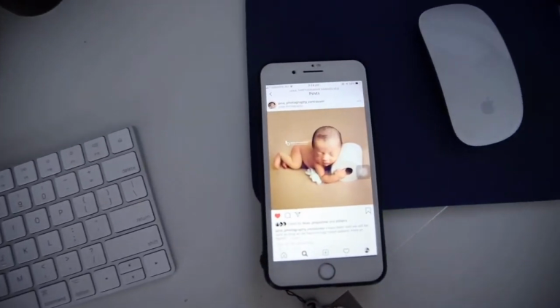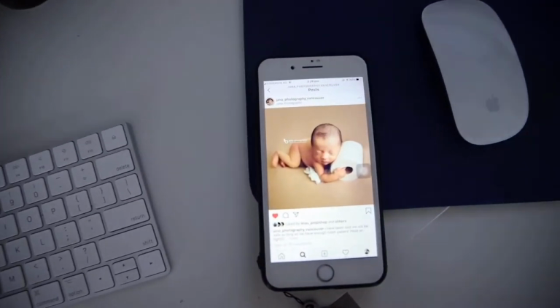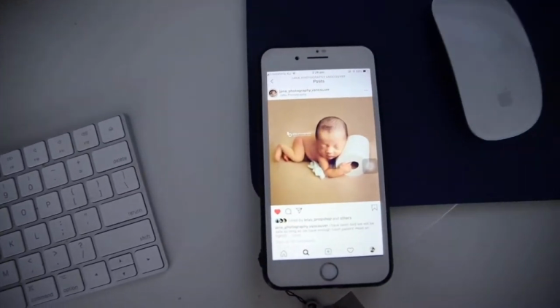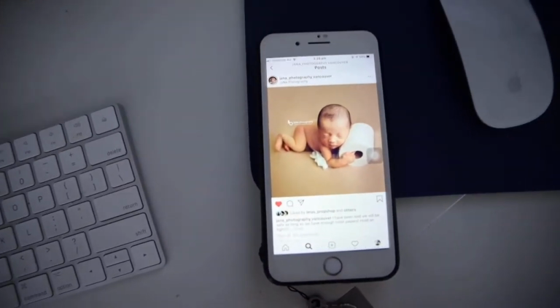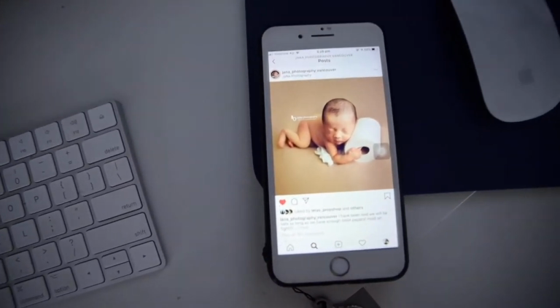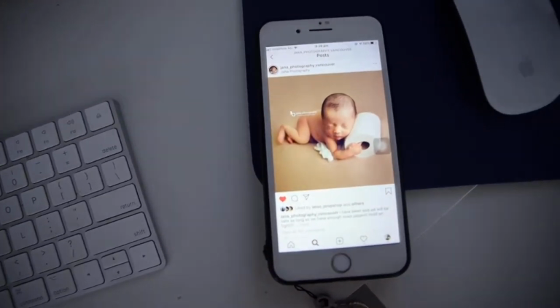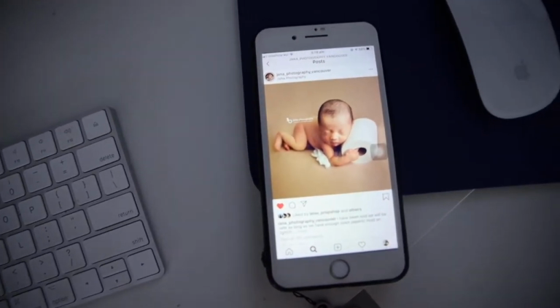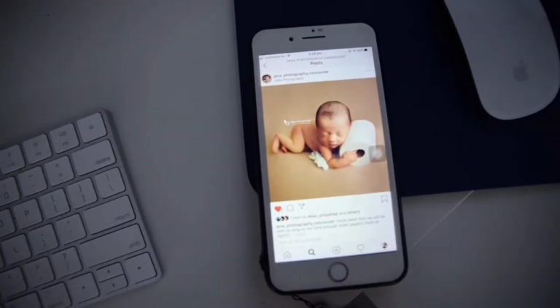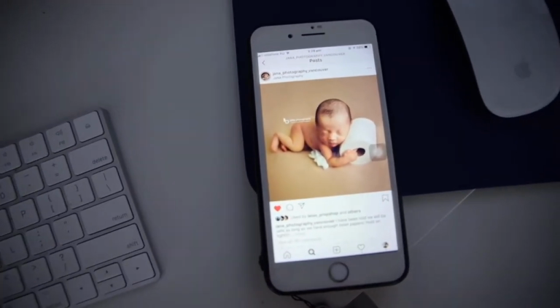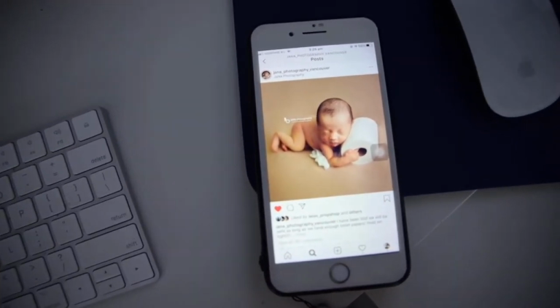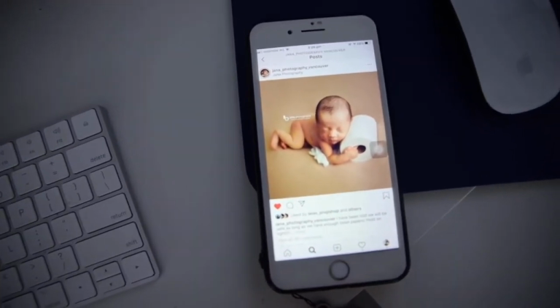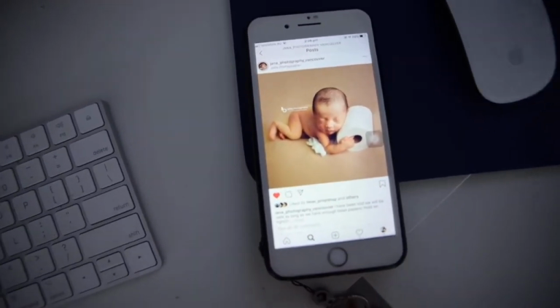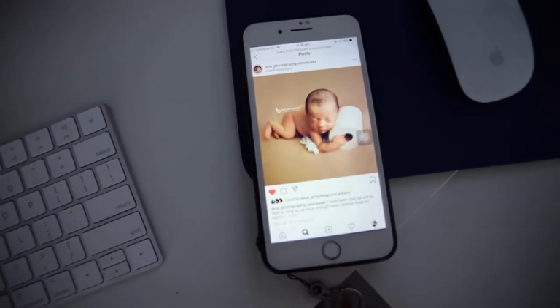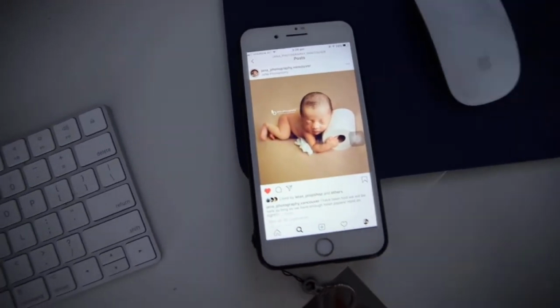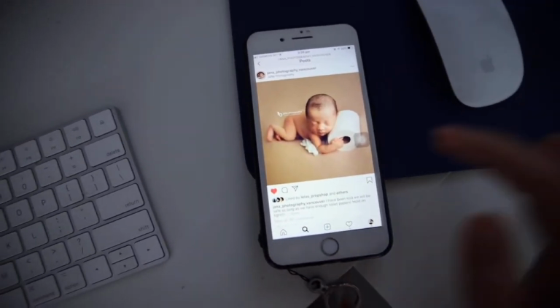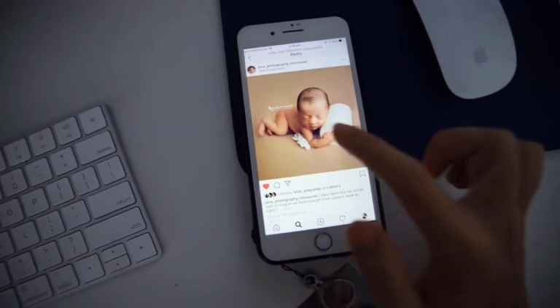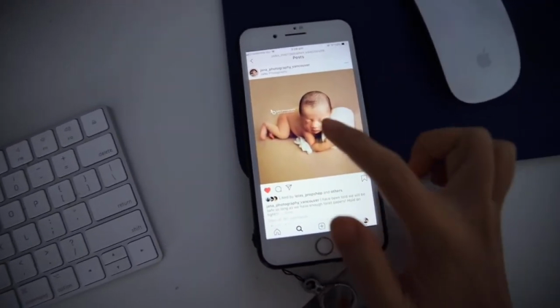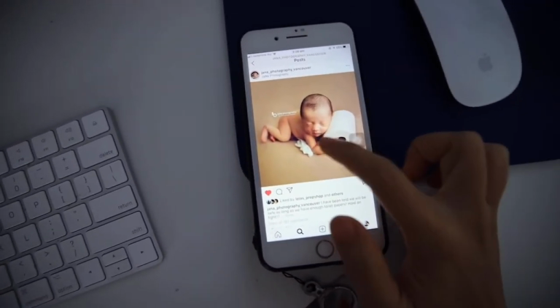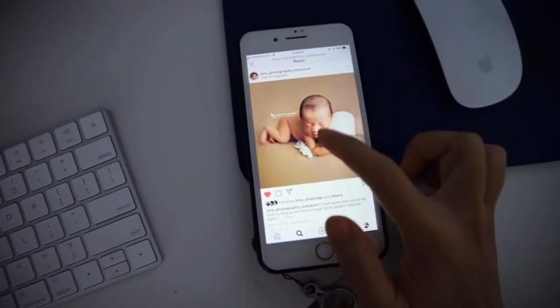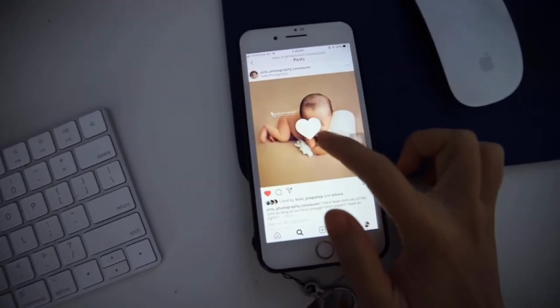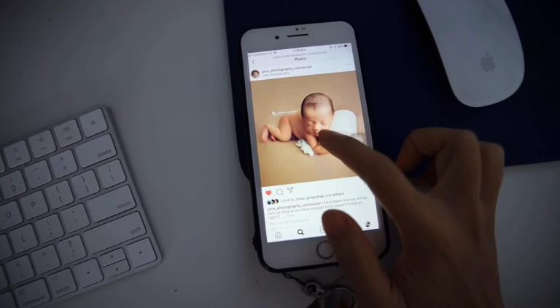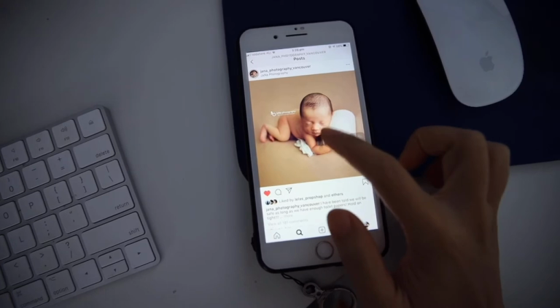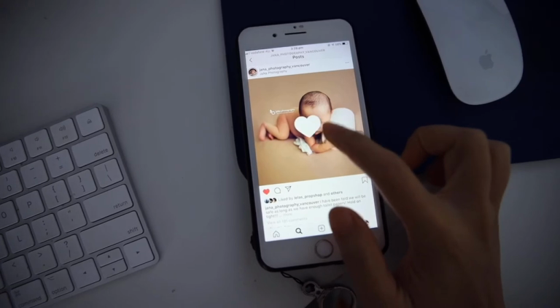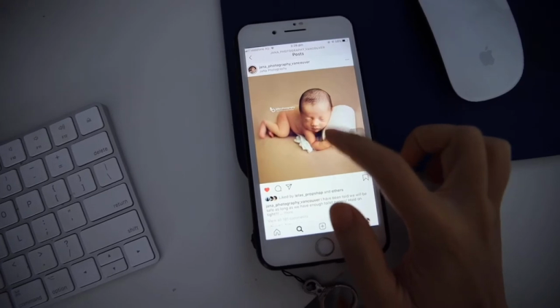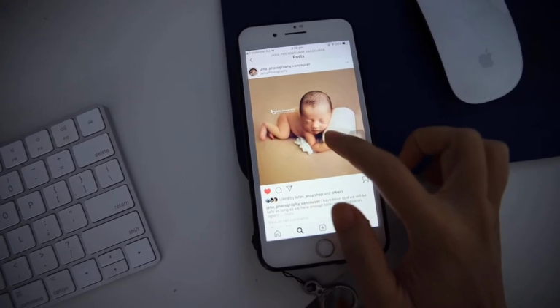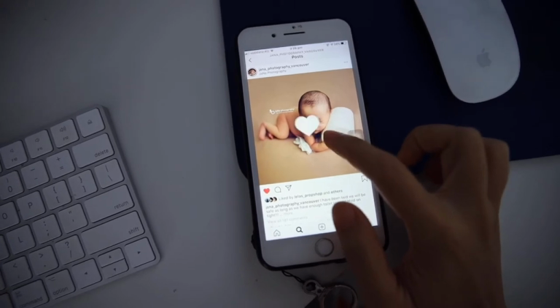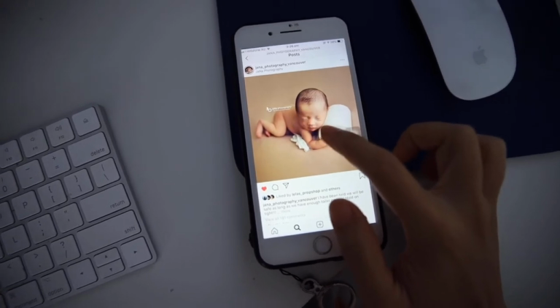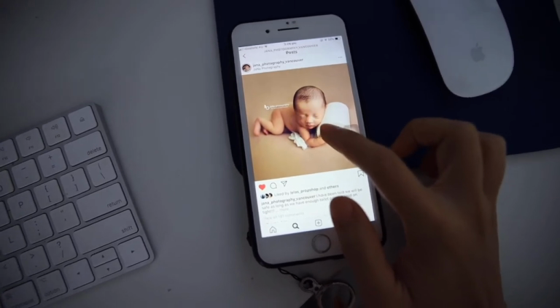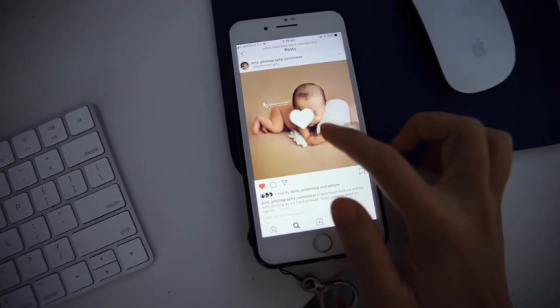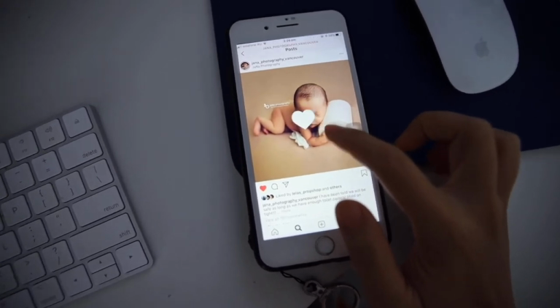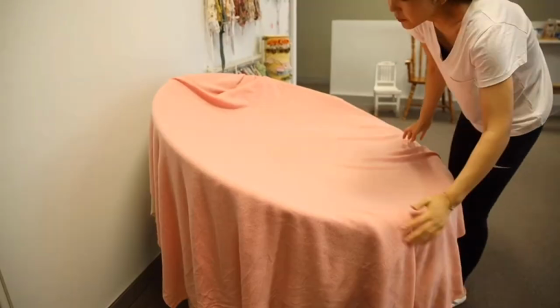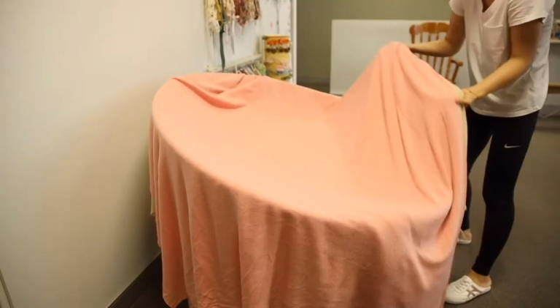Oh my gosh, look at this. This is so cute. I'm gonna do this.